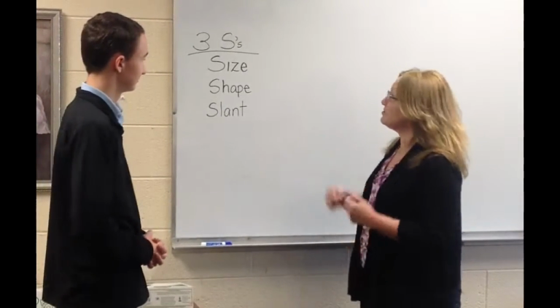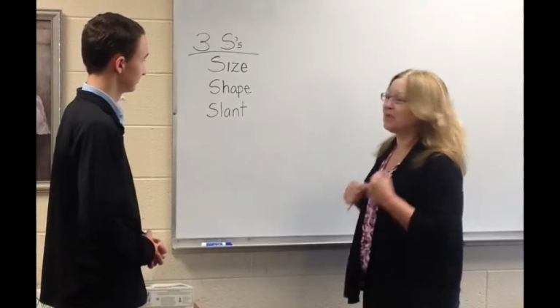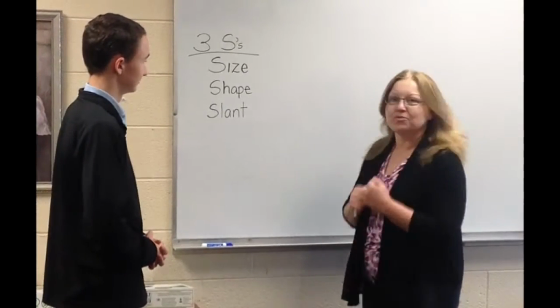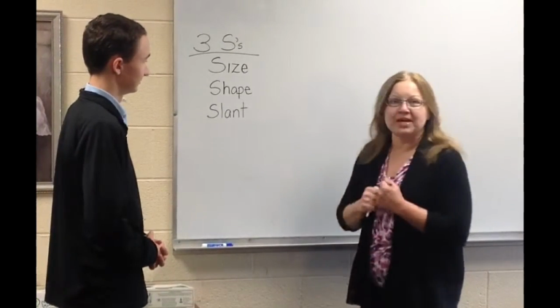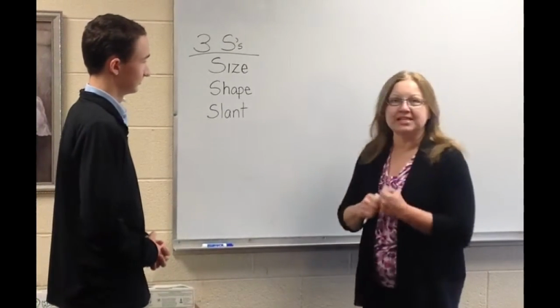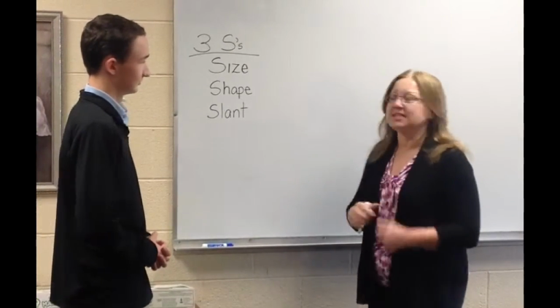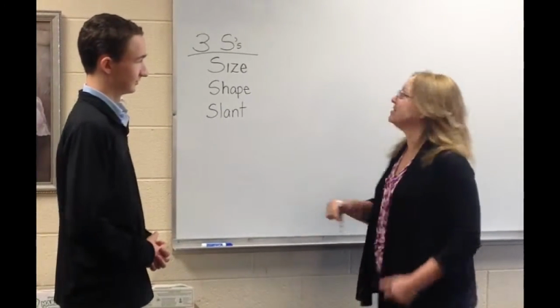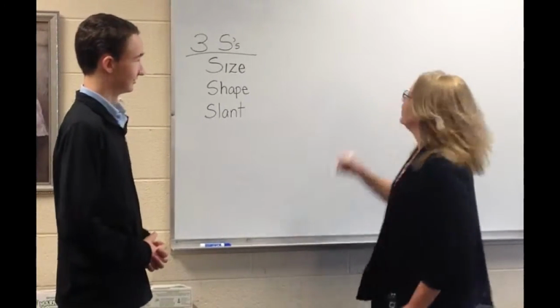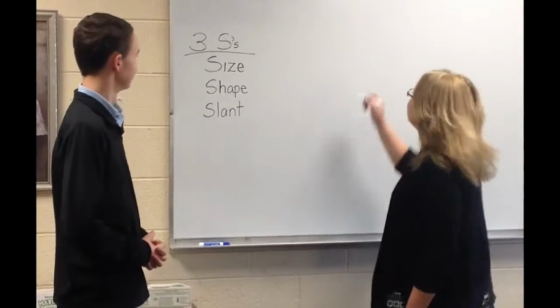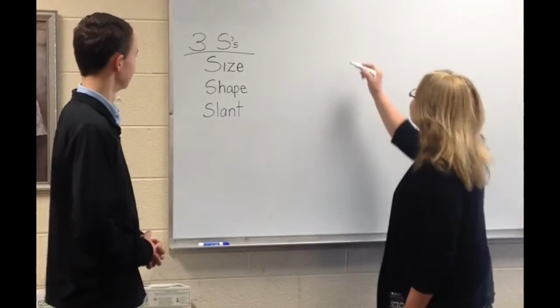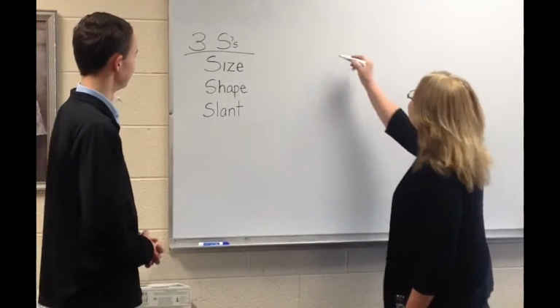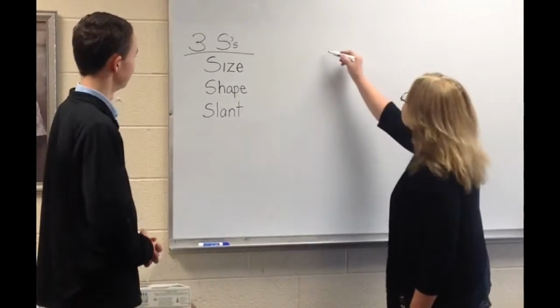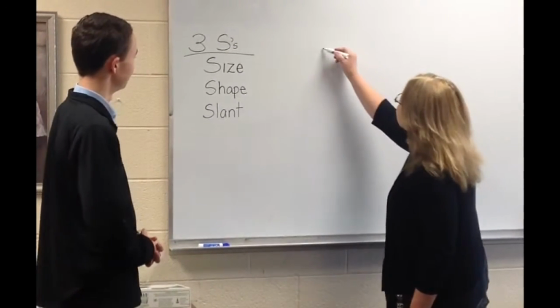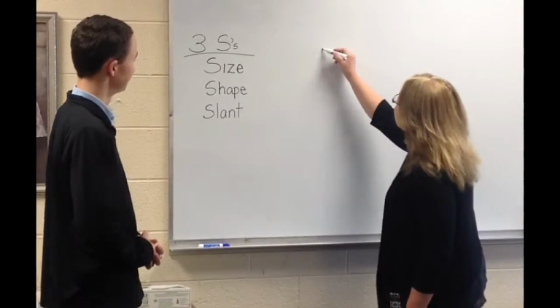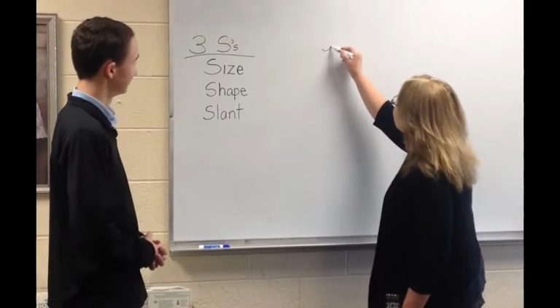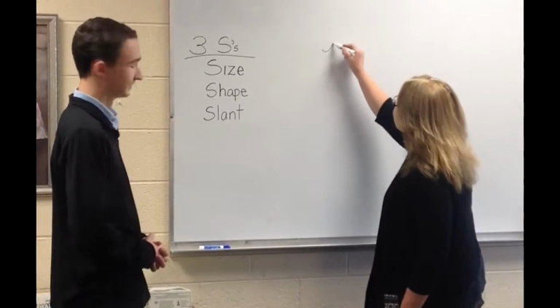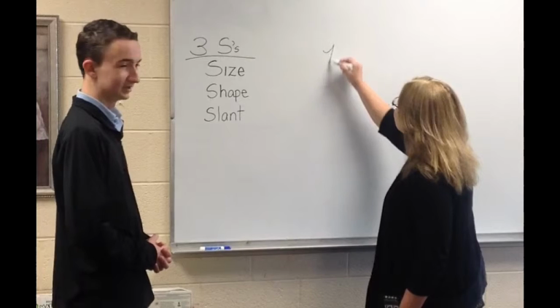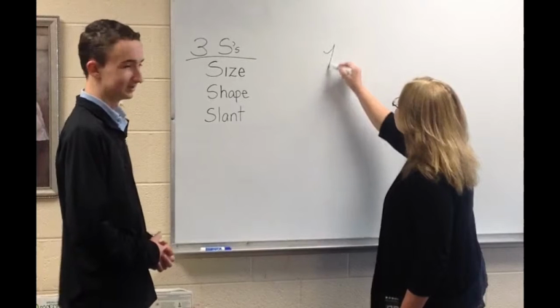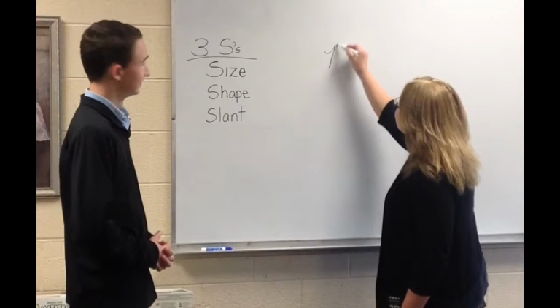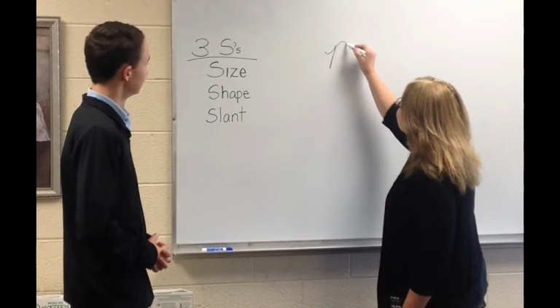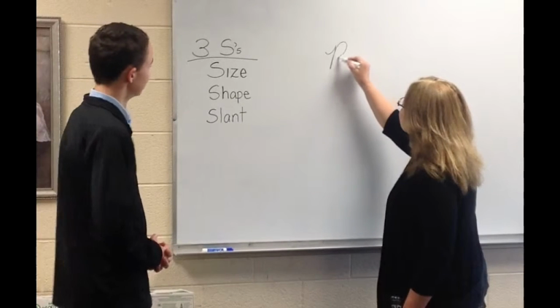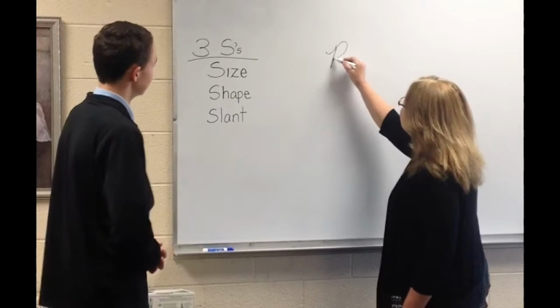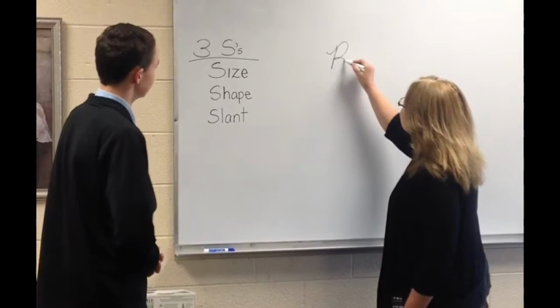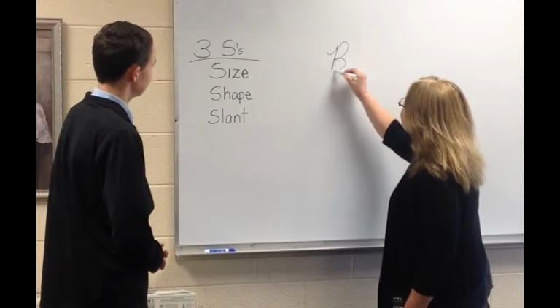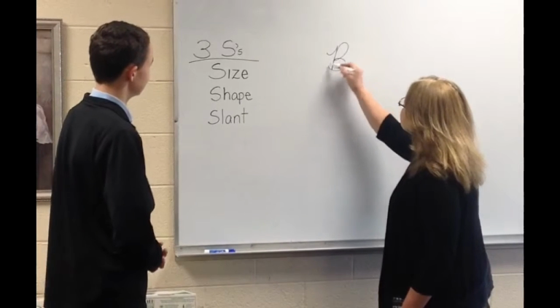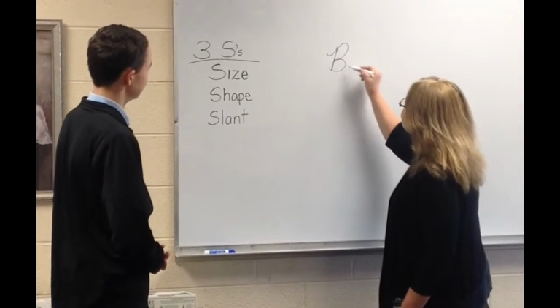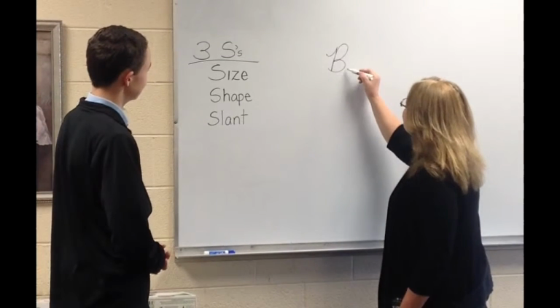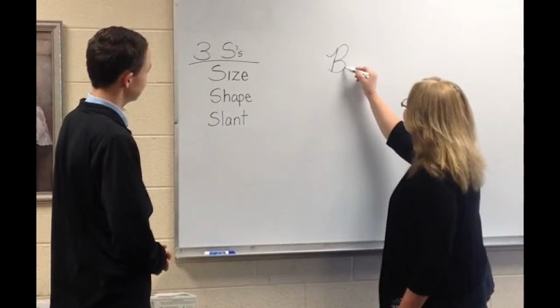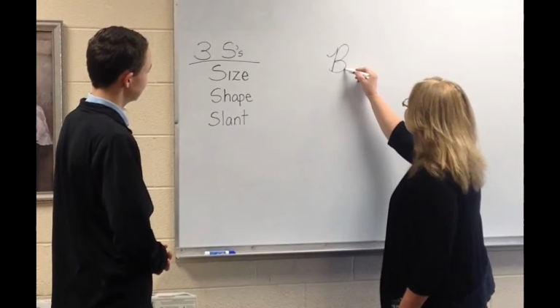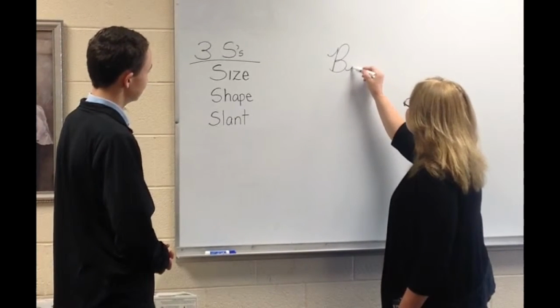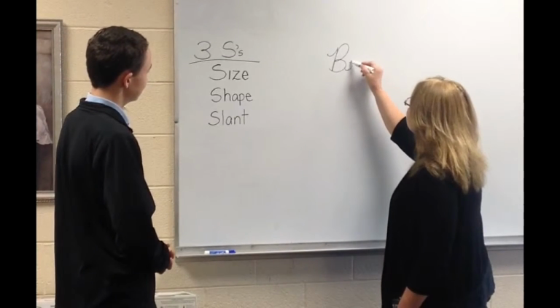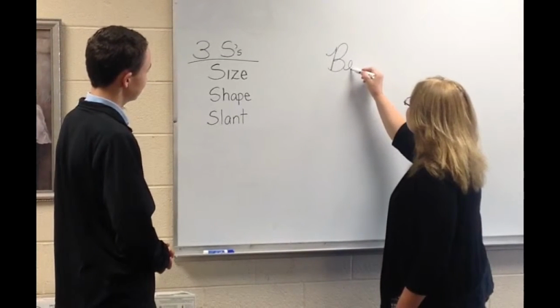It's the three S's. If you do that, your cursive writing will be beautiful.